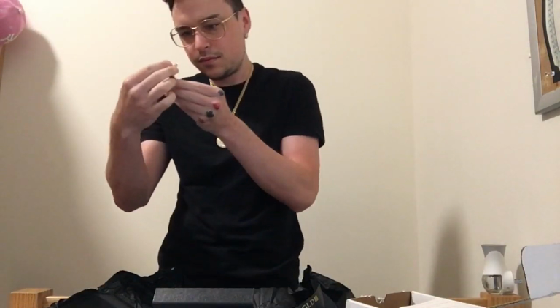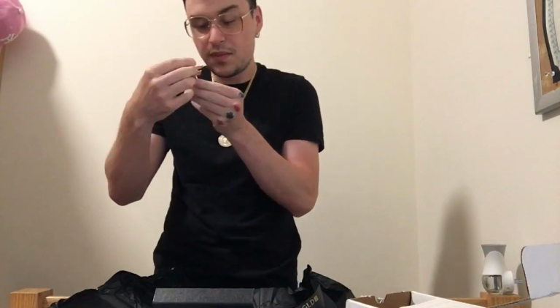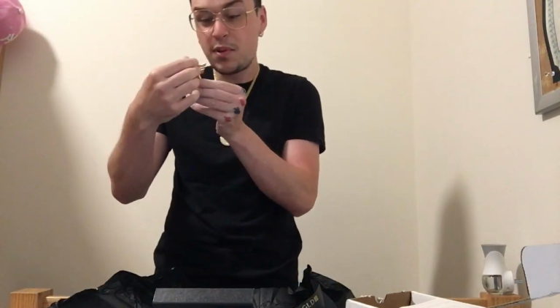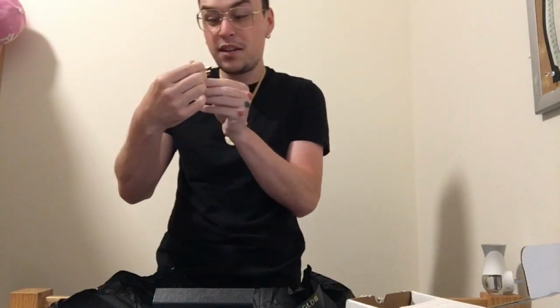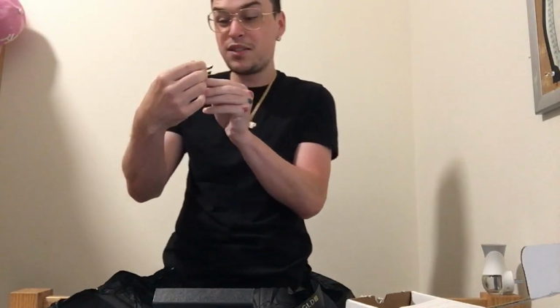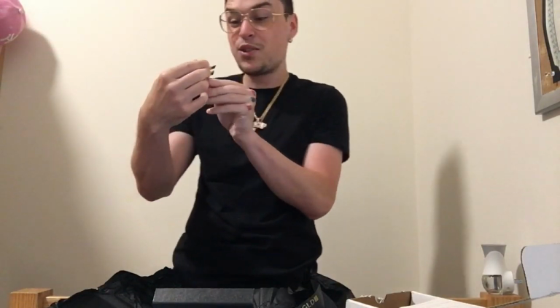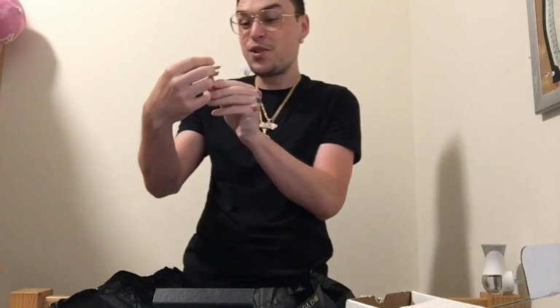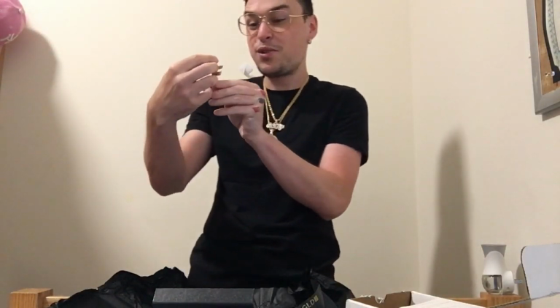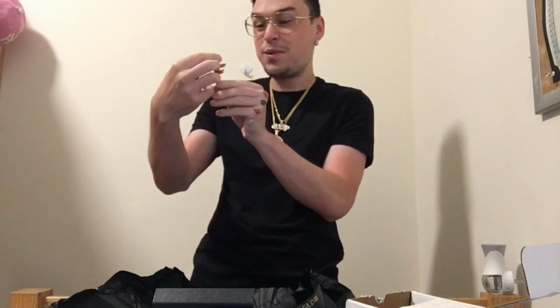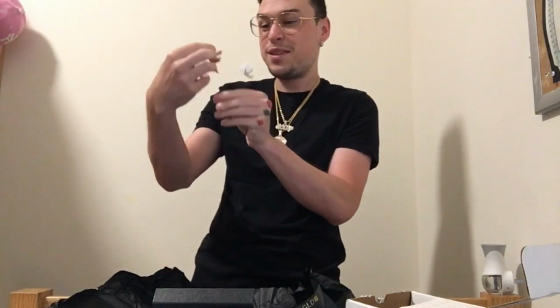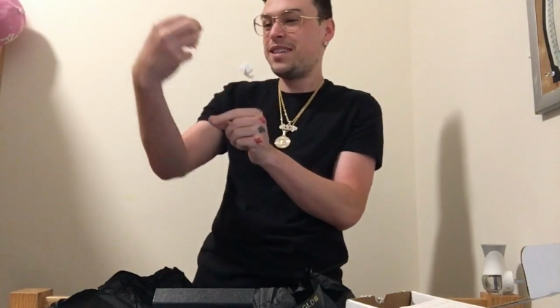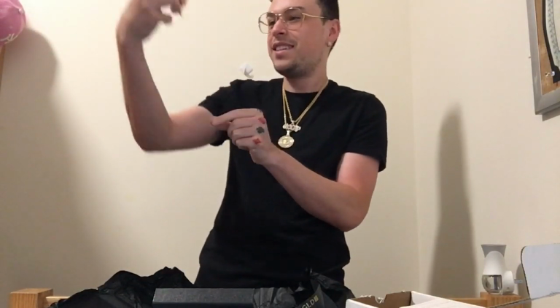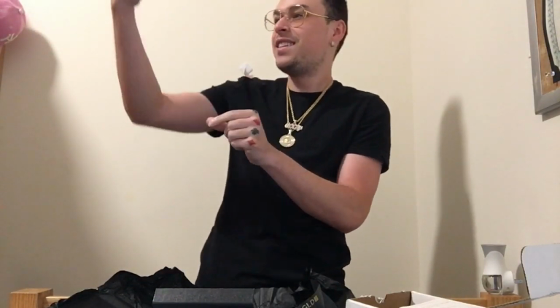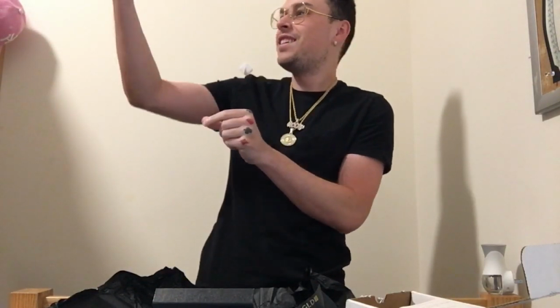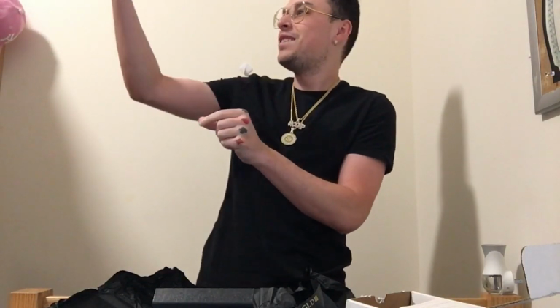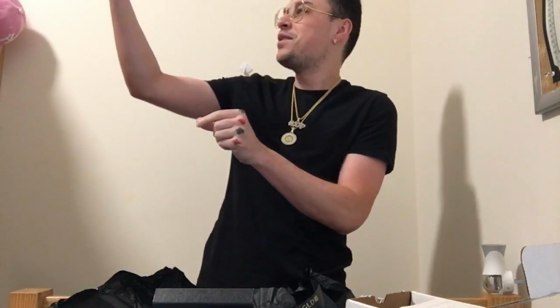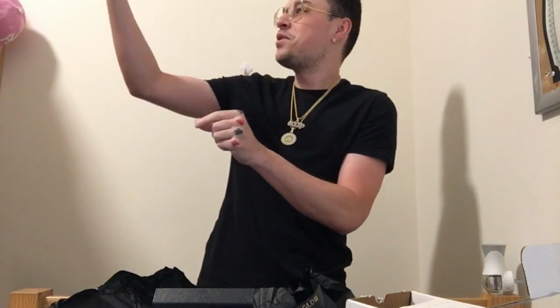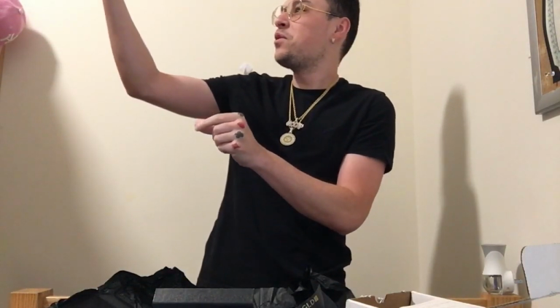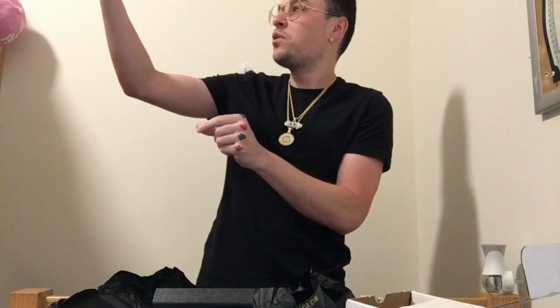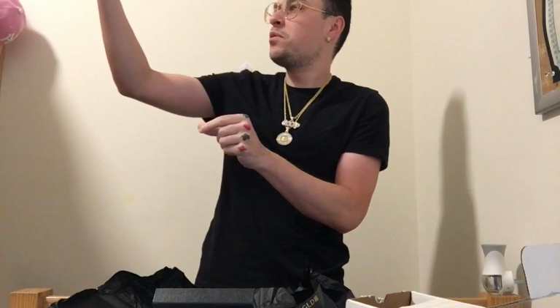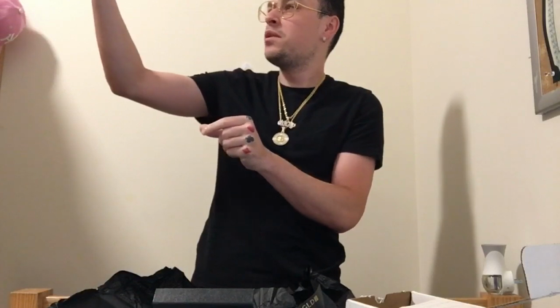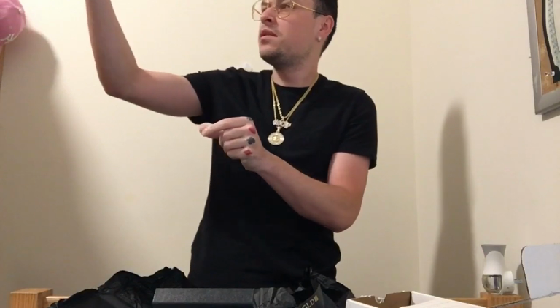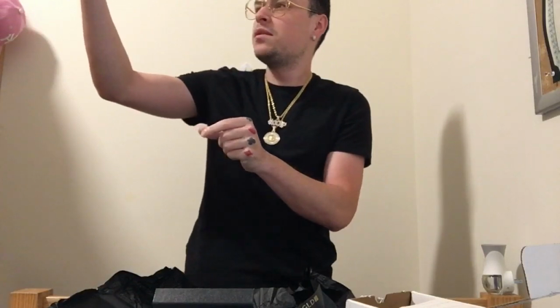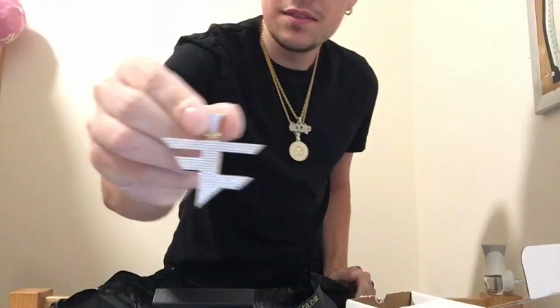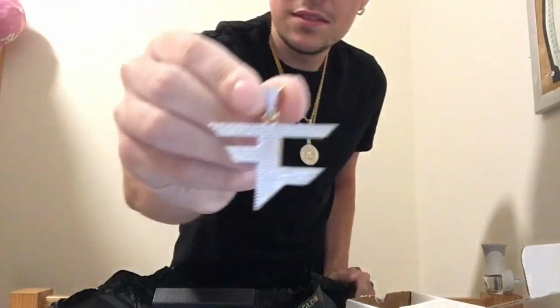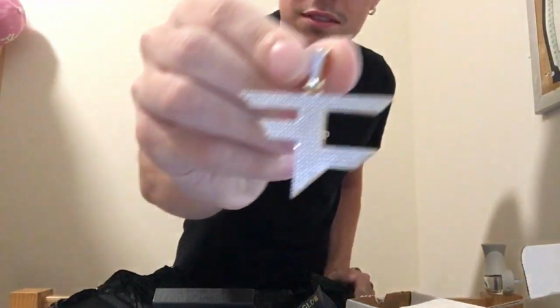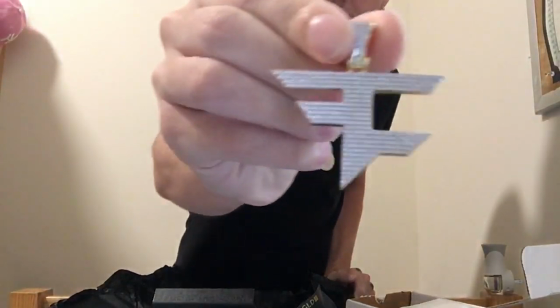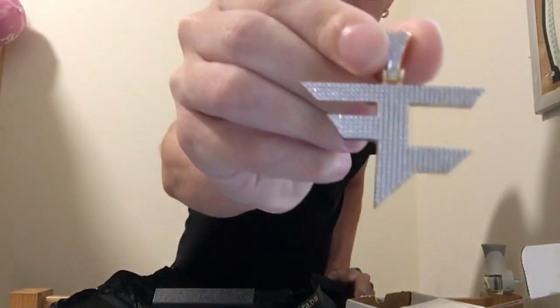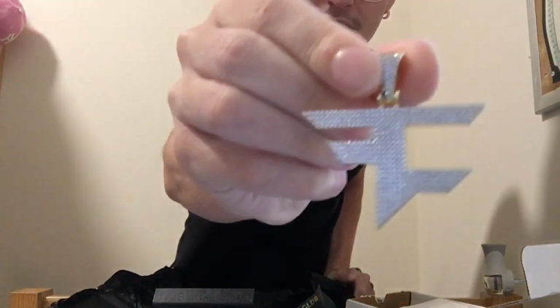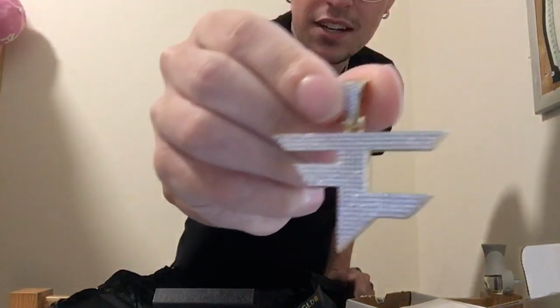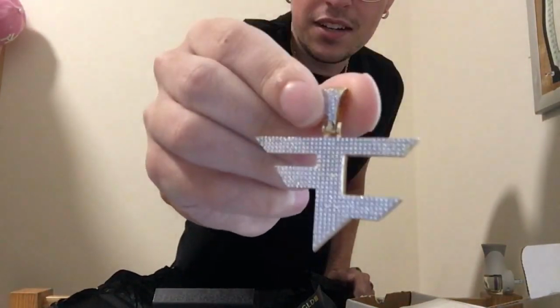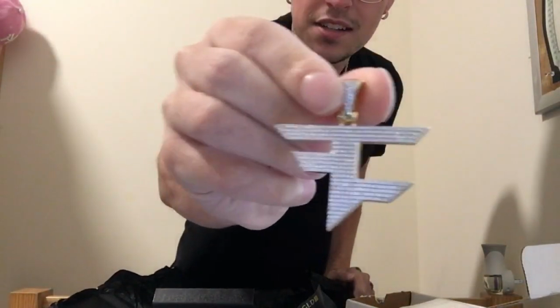This pendant is so dope. Check it out guys.